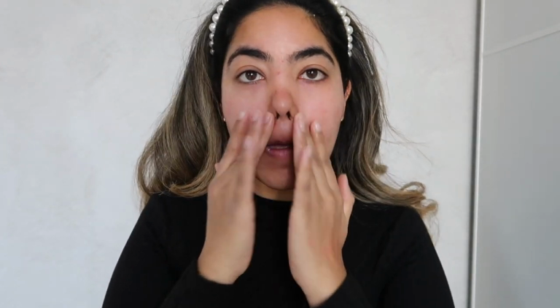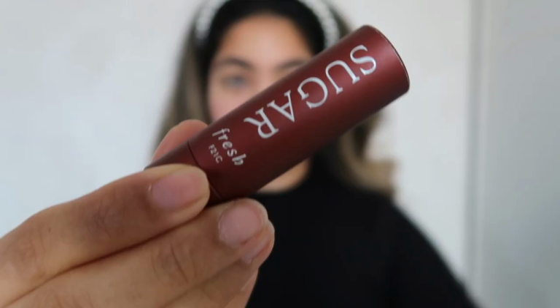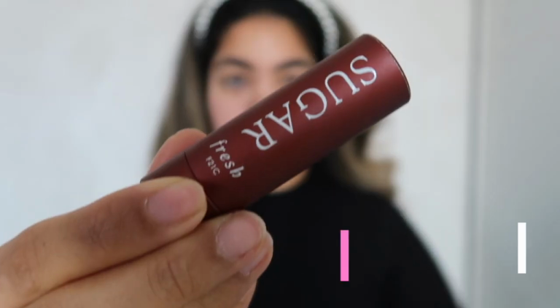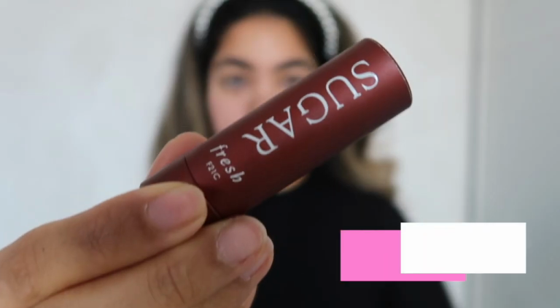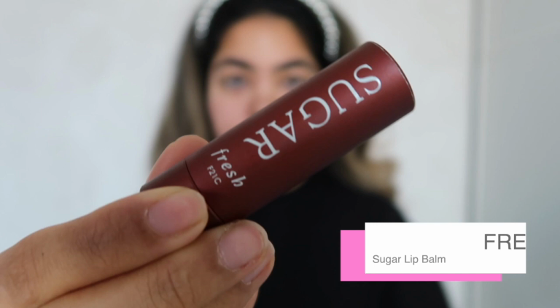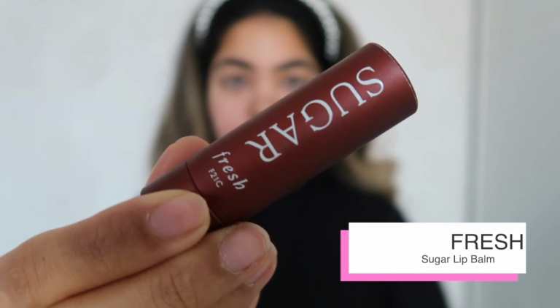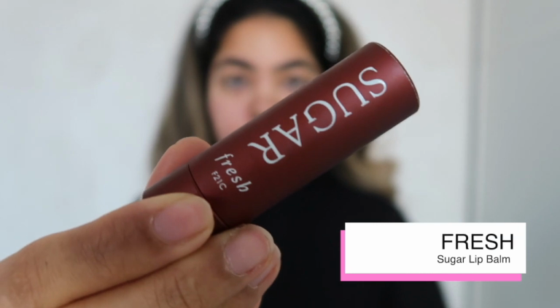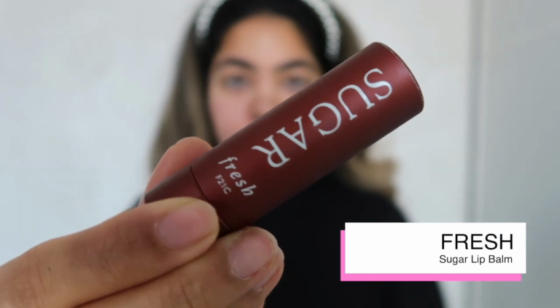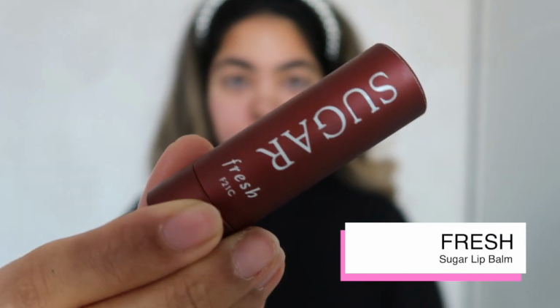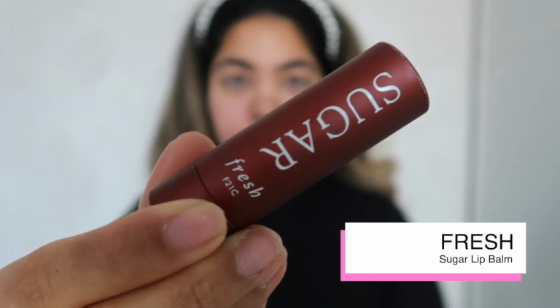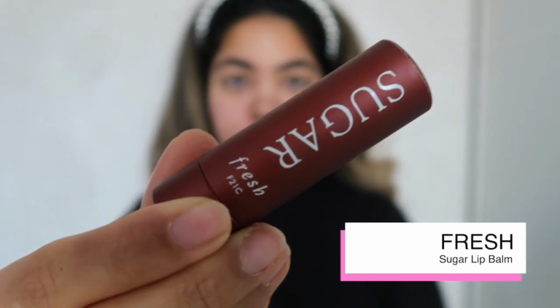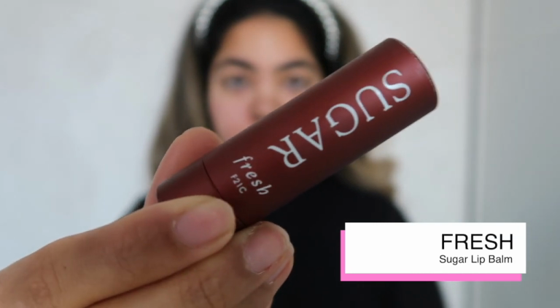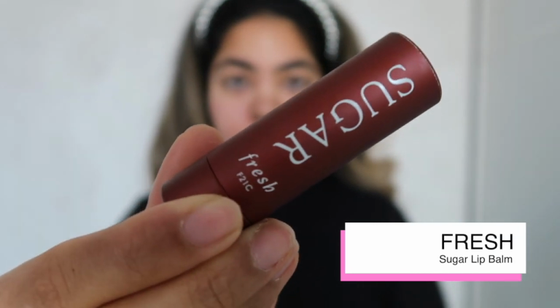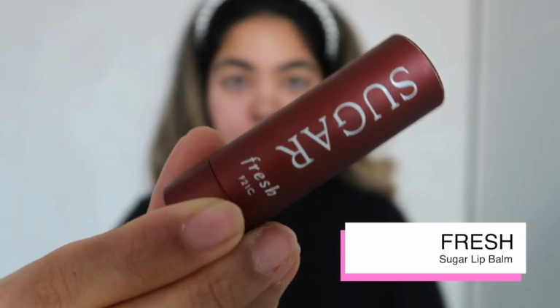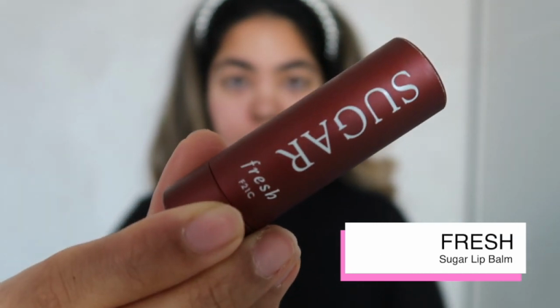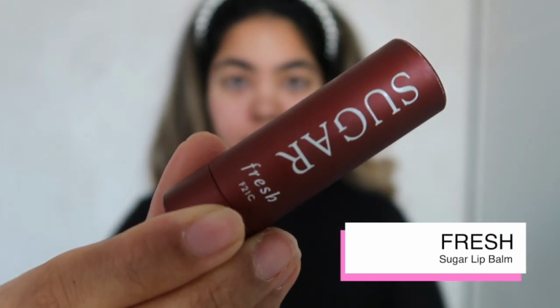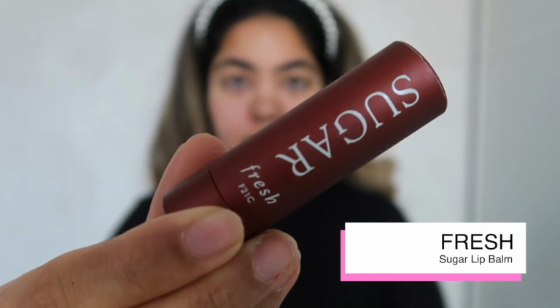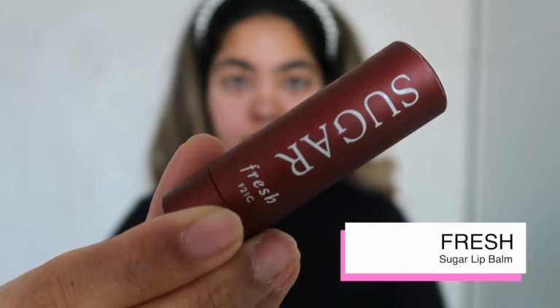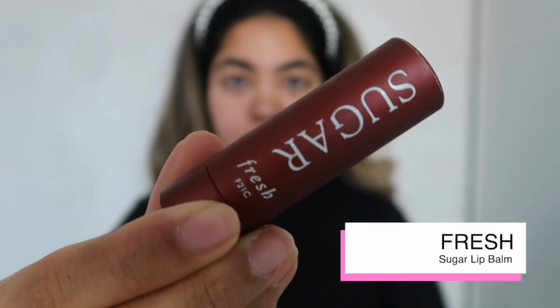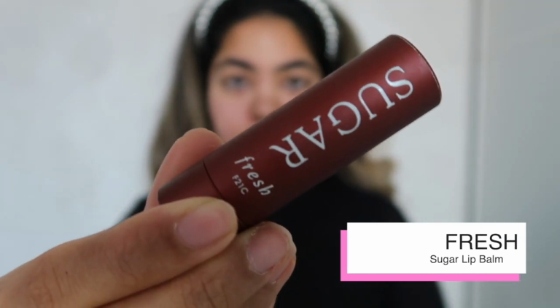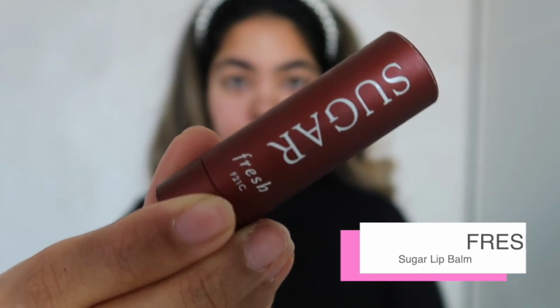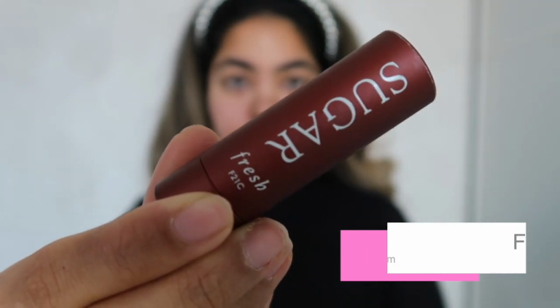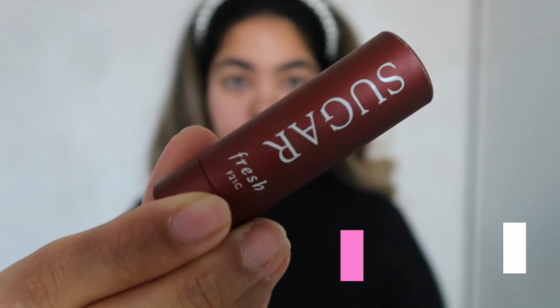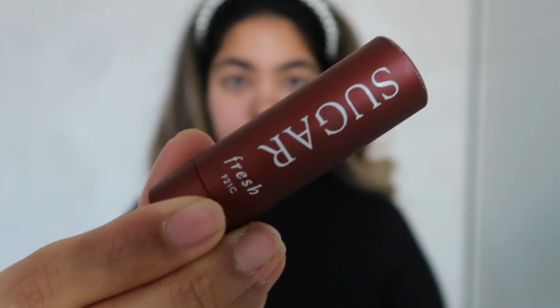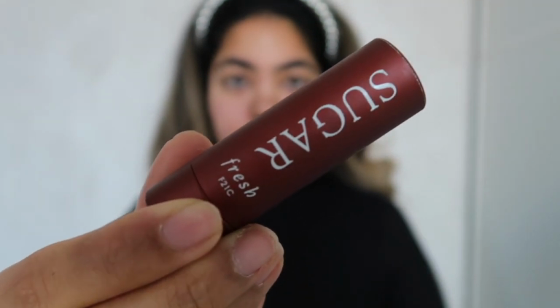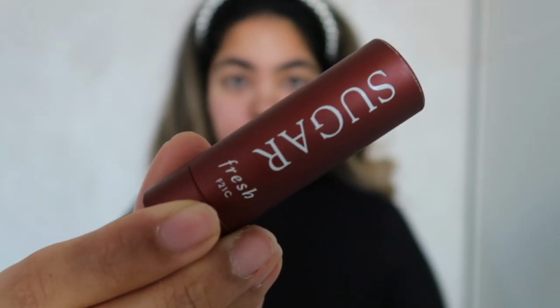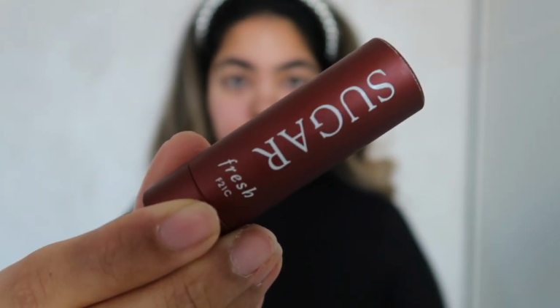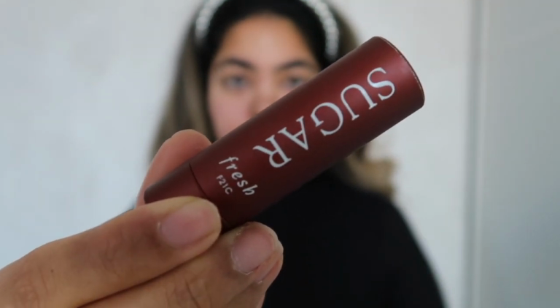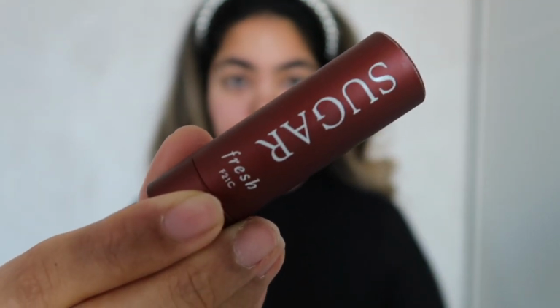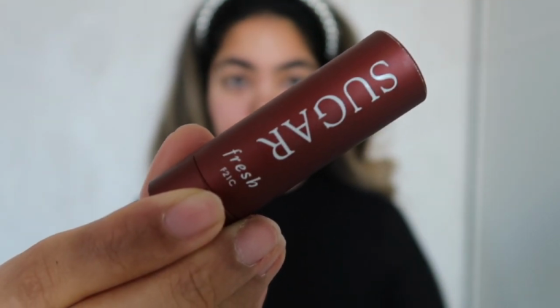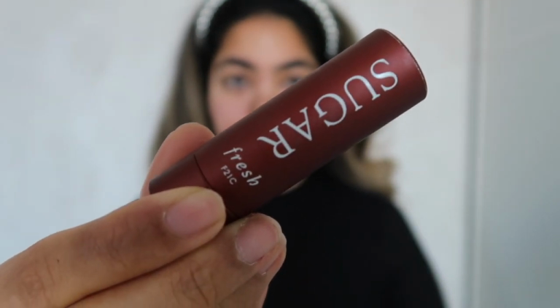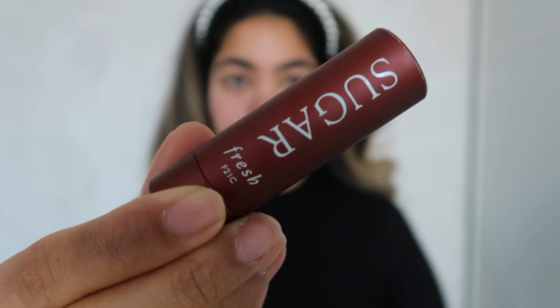As I prep the rest of my face, I also want to prep my lips because I will be wearing lipstick, and I'm using the Fresh Sugar lip balm.